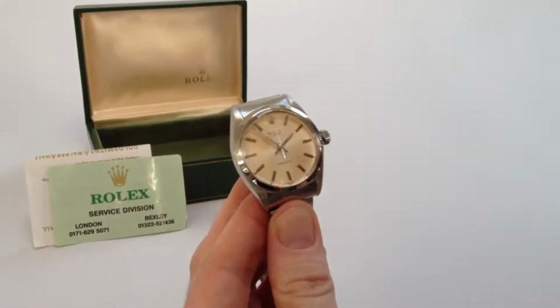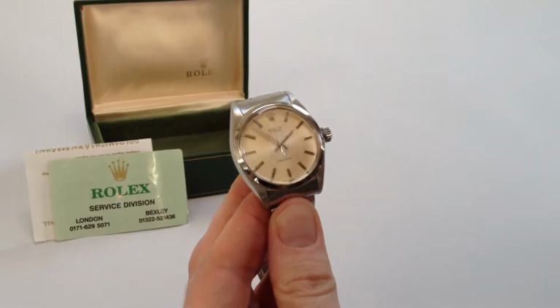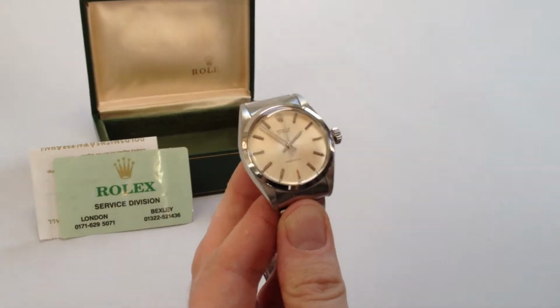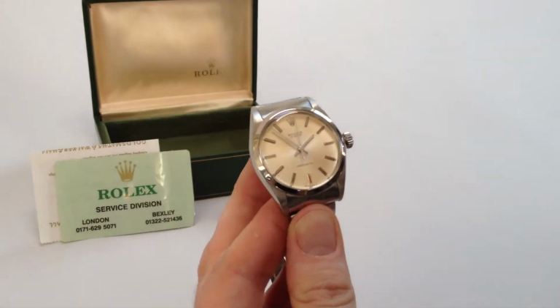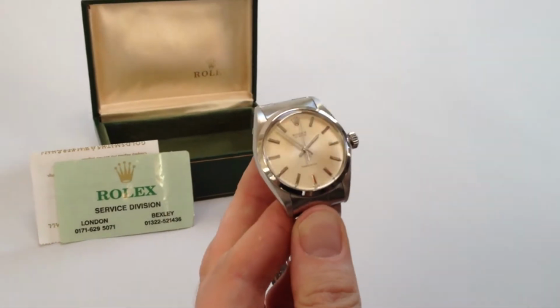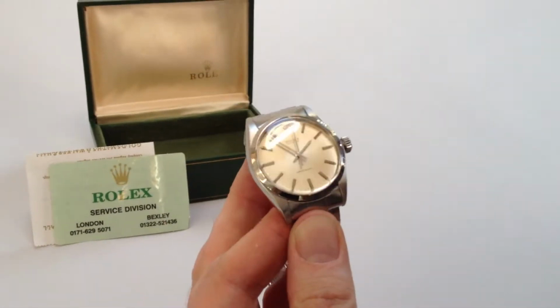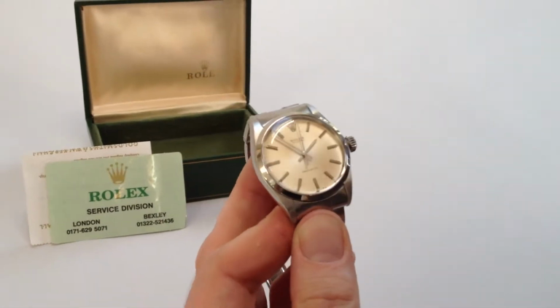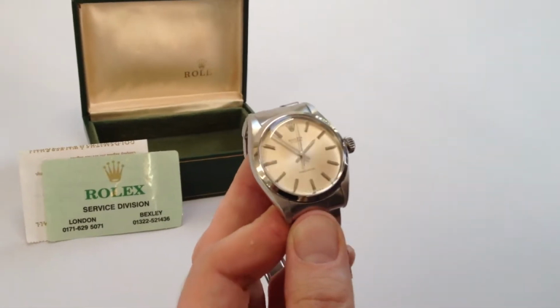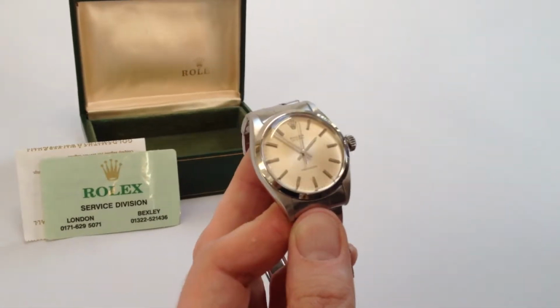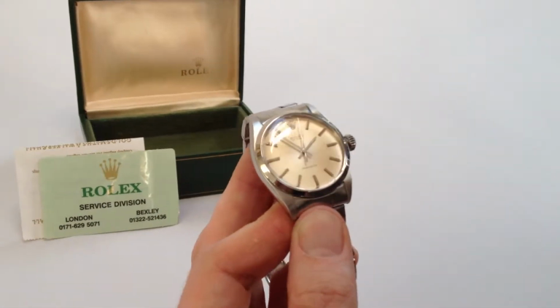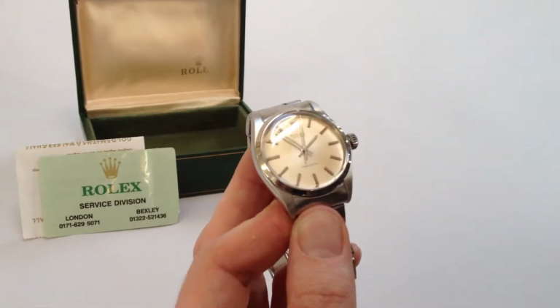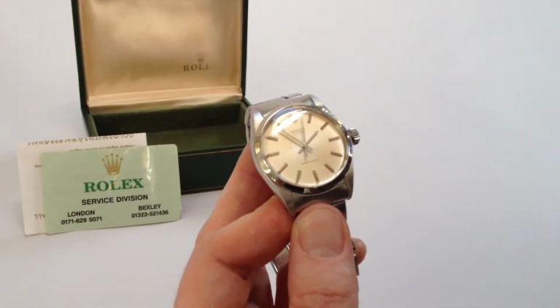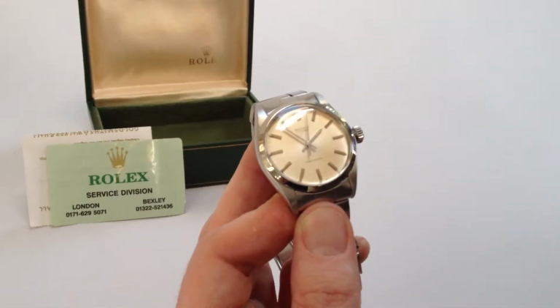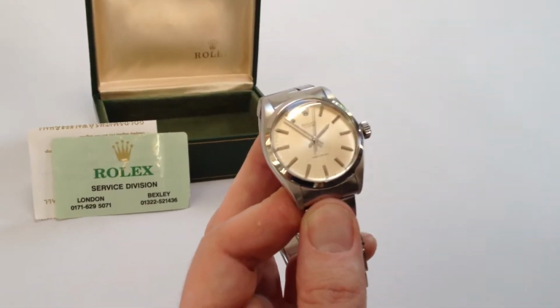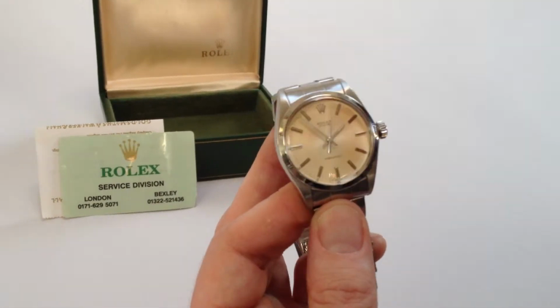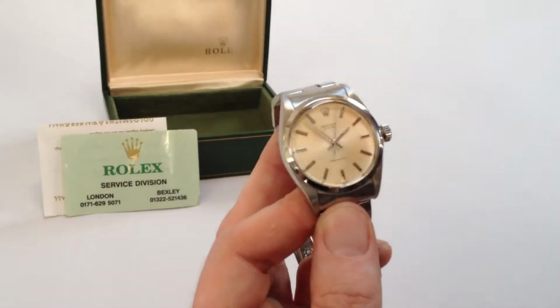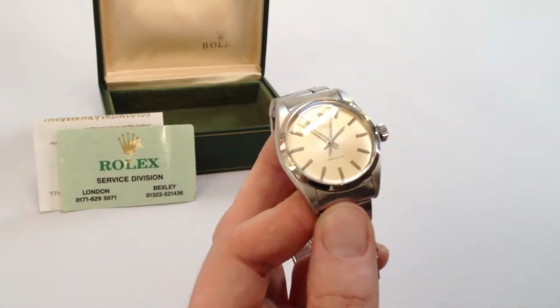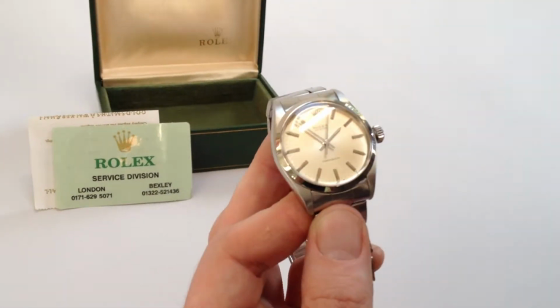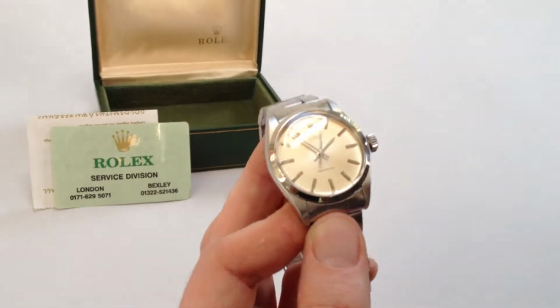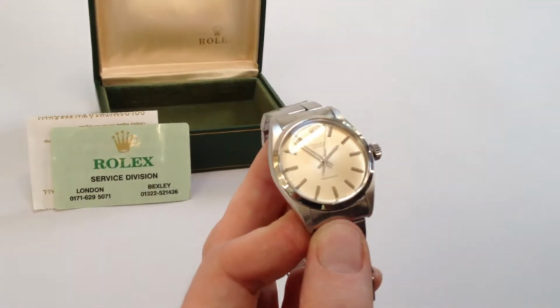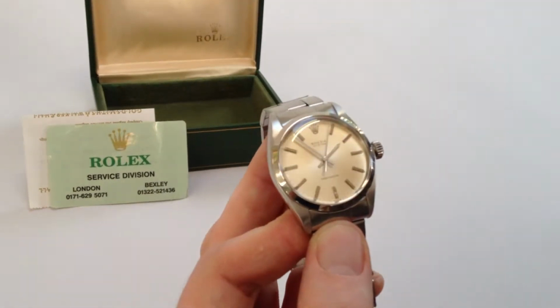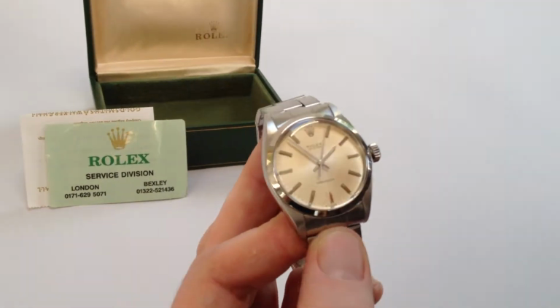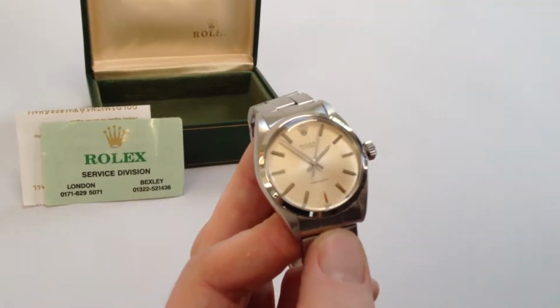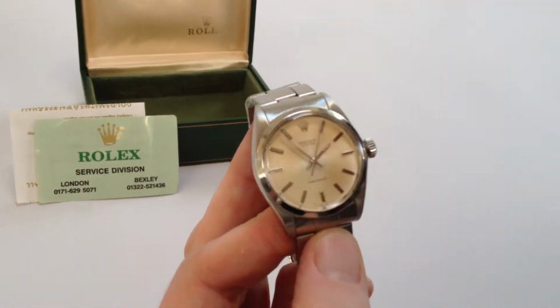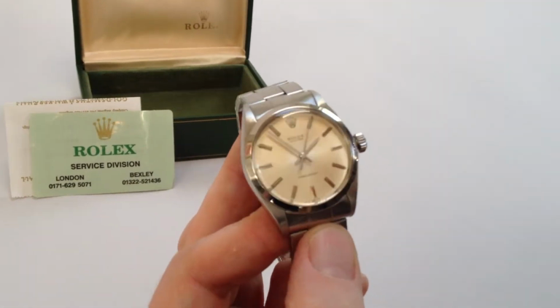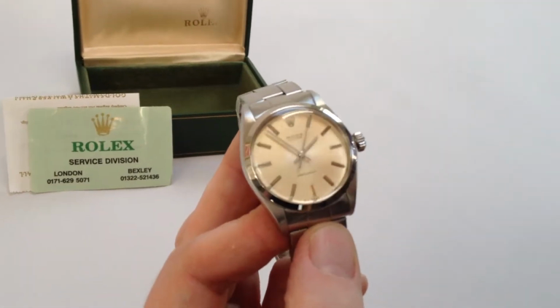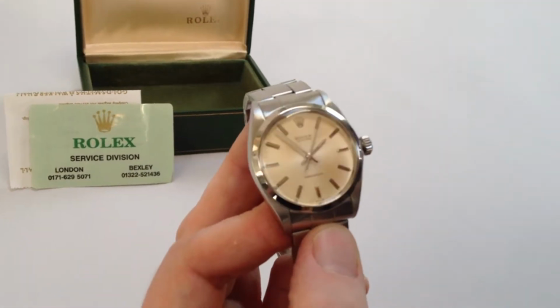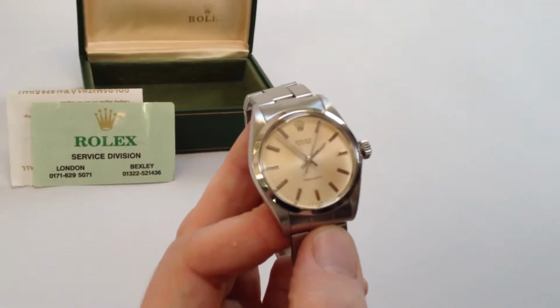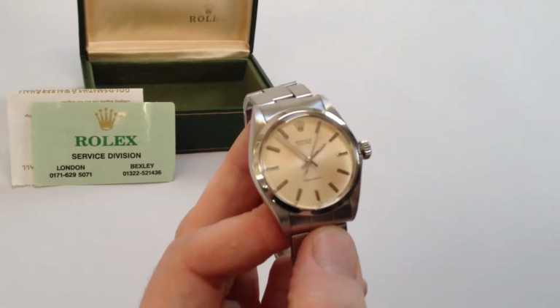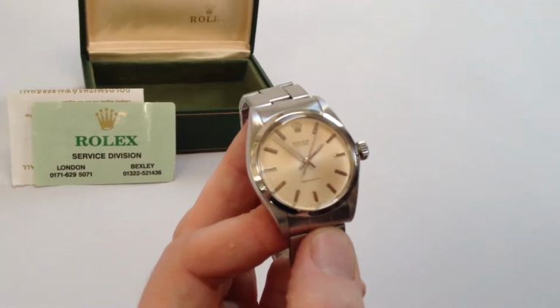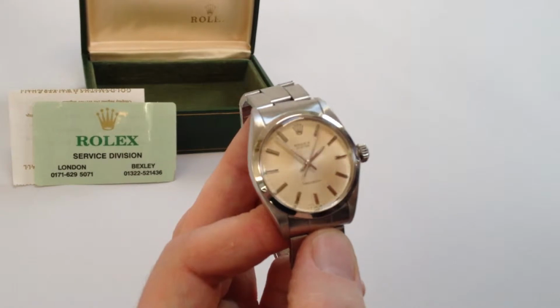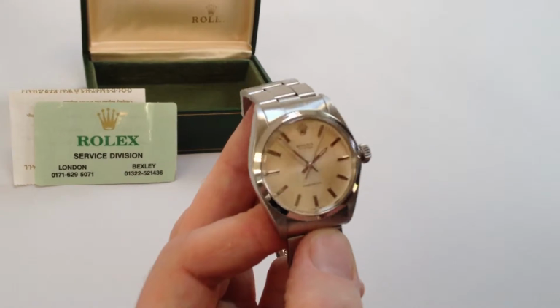As a manual watch, the watch requires winding when being worn. In order to achieve this, you need to turn the Oyster crown.